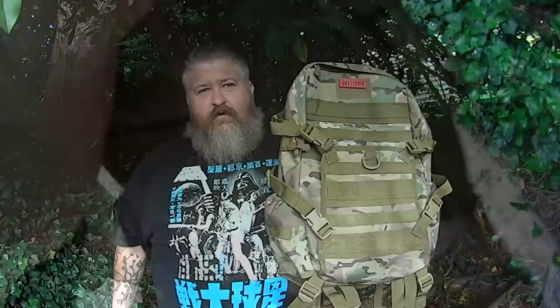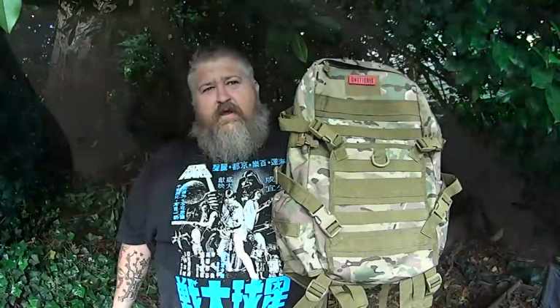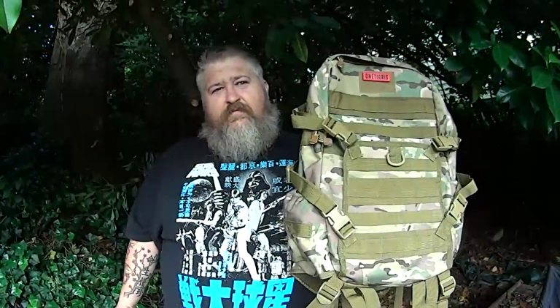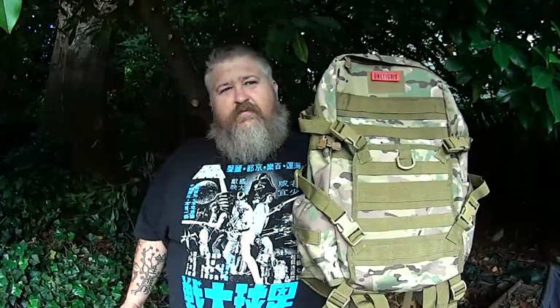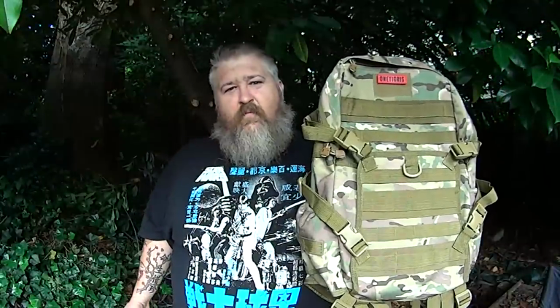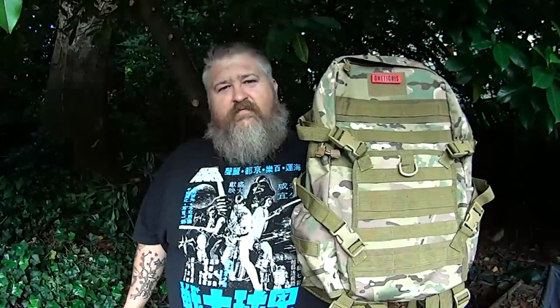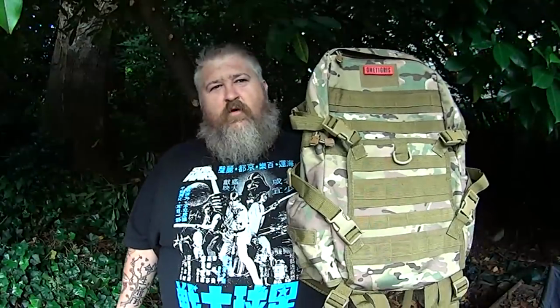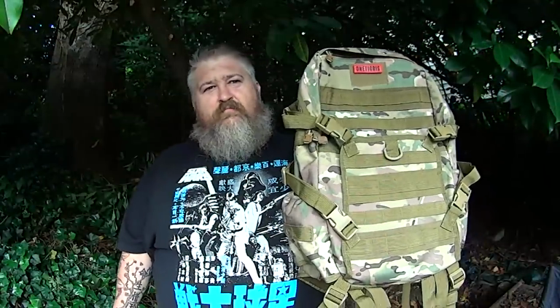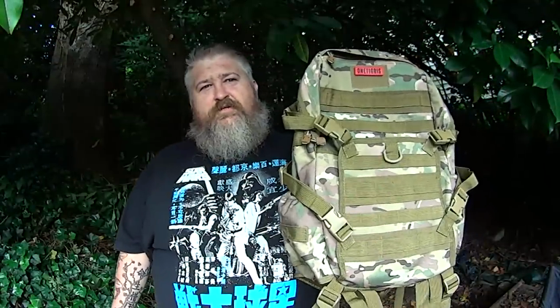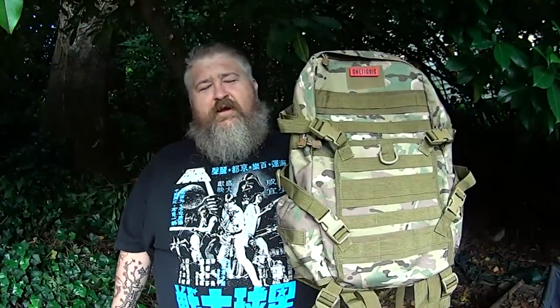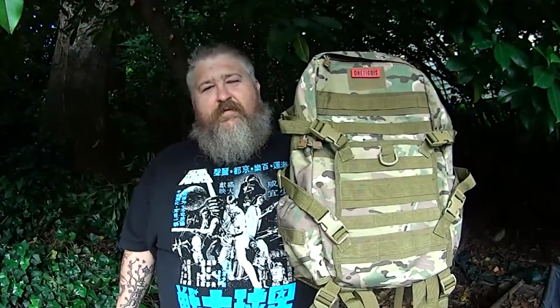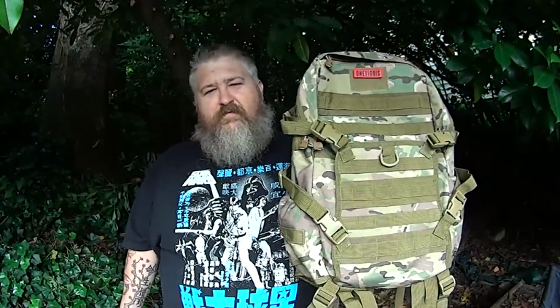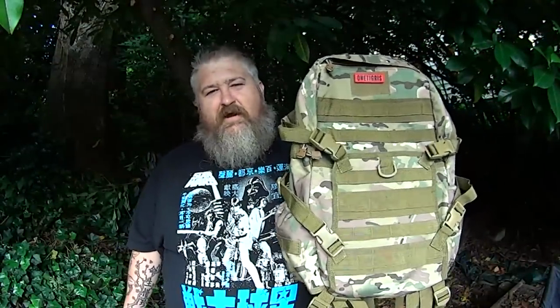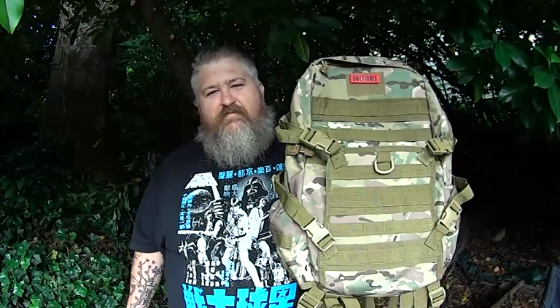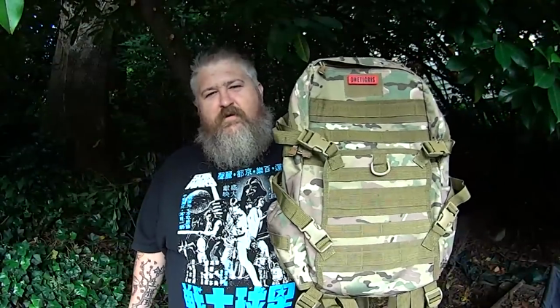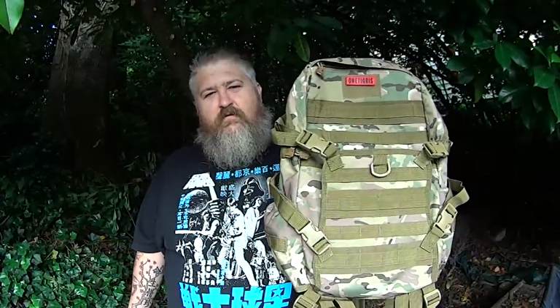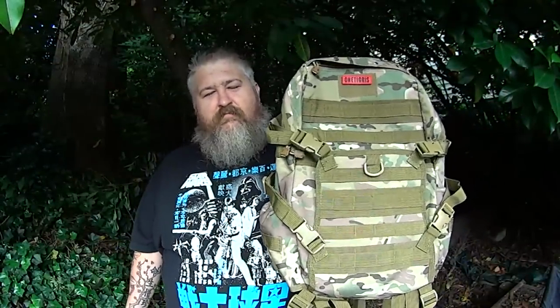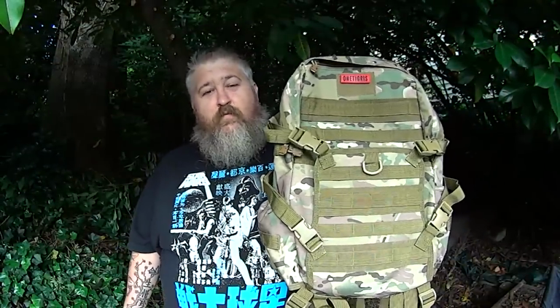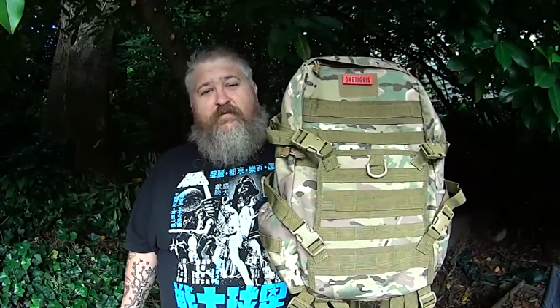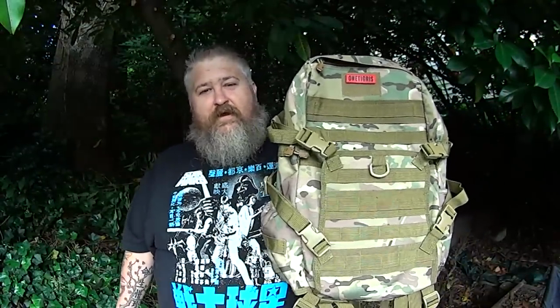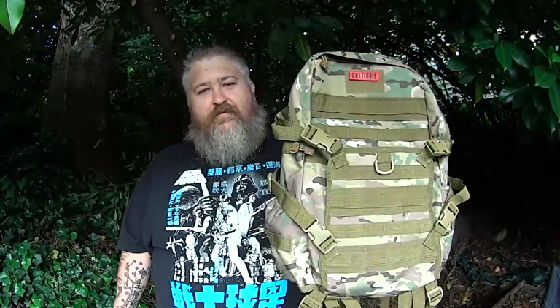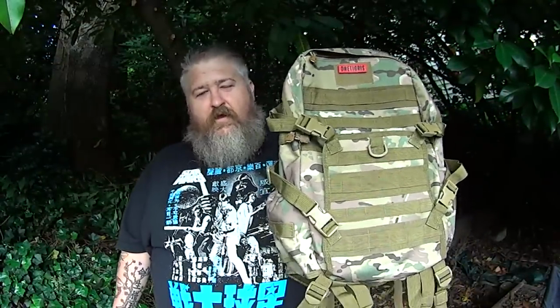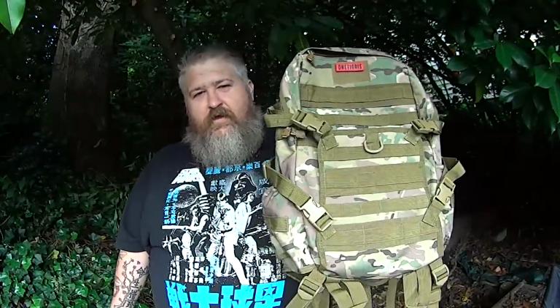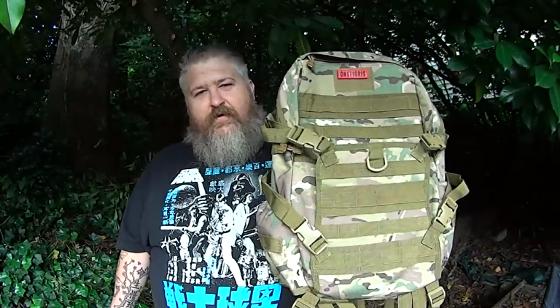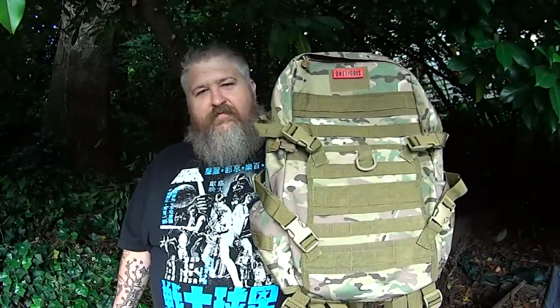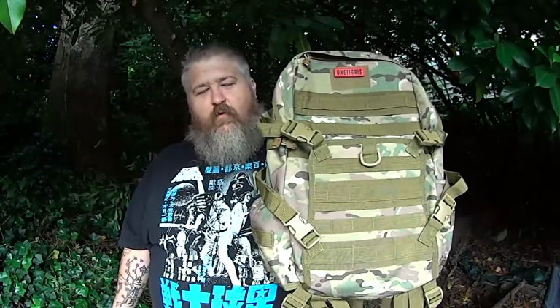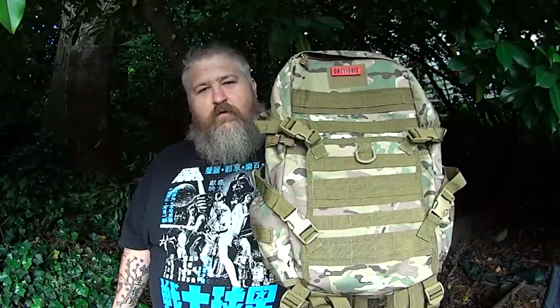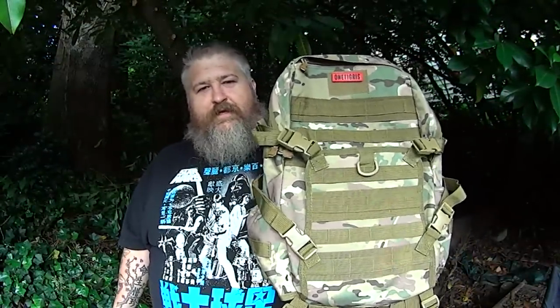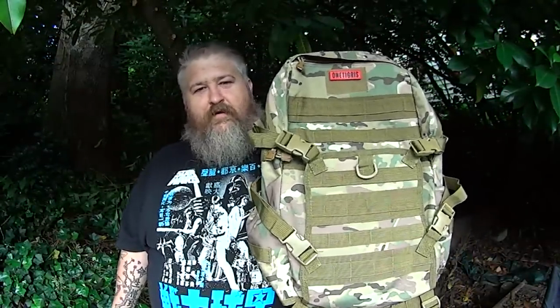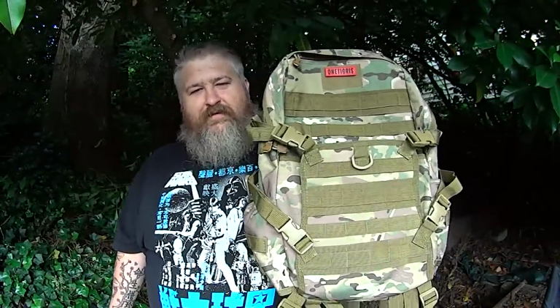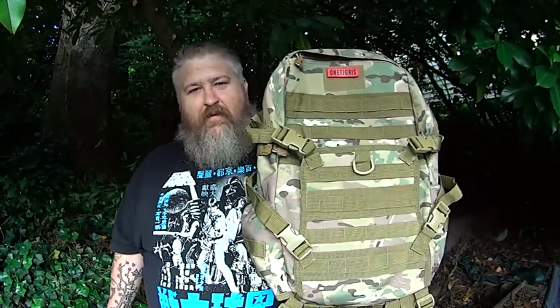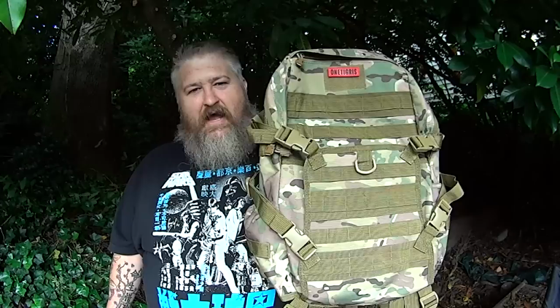Okay guys, this is Mark from Oregon Bushcraft, and this is my review of the One Tigris 34 liter day bag. We'll see you next time.